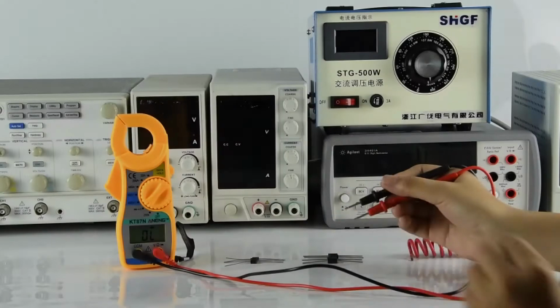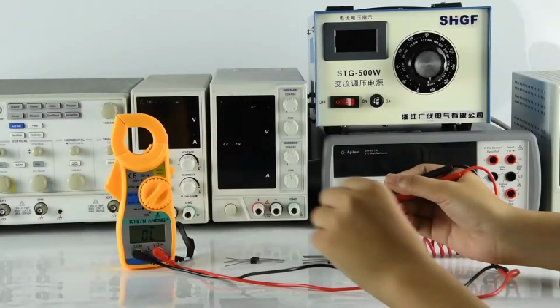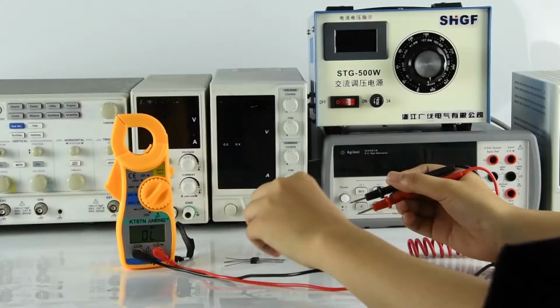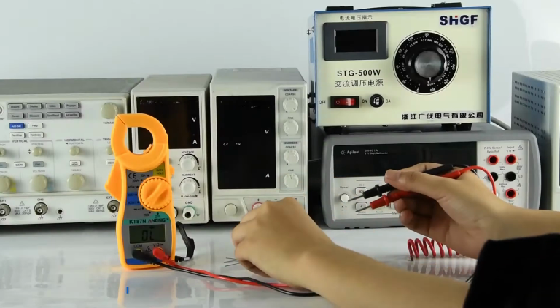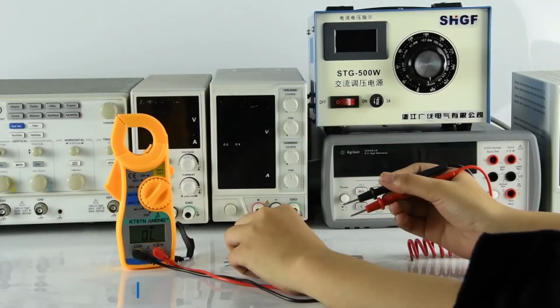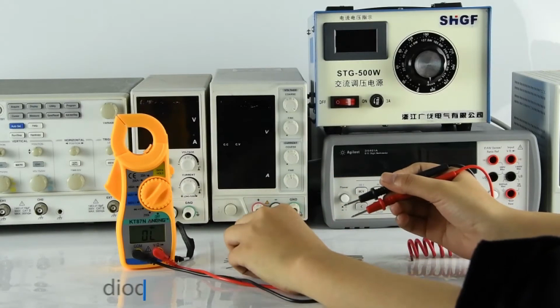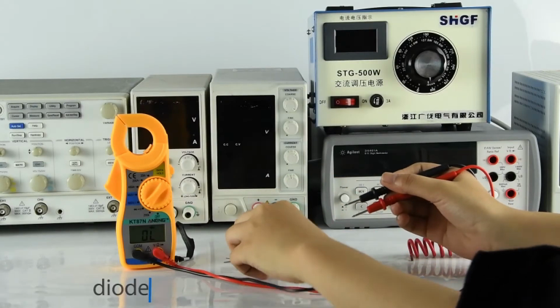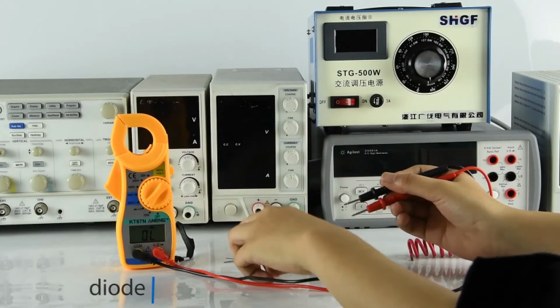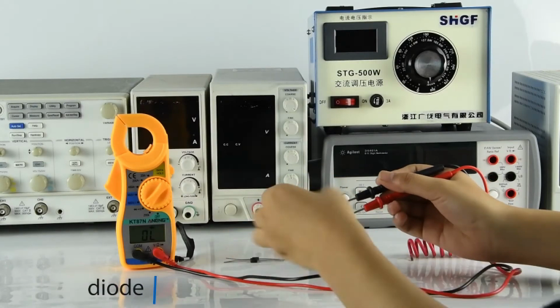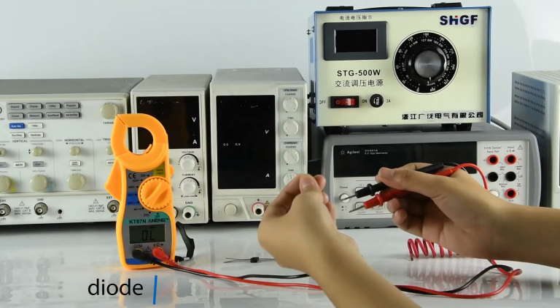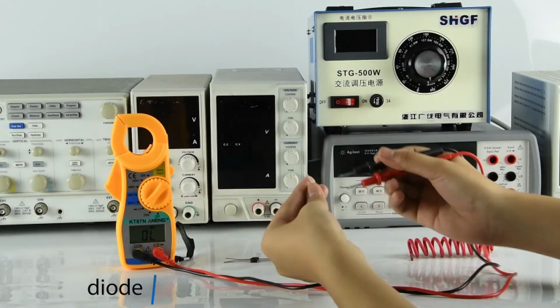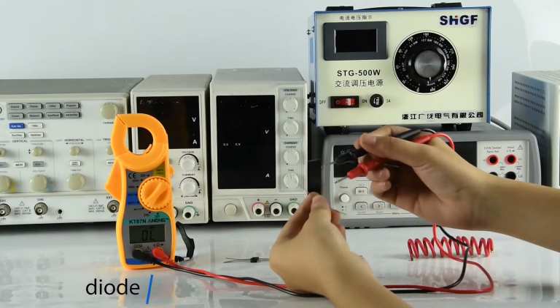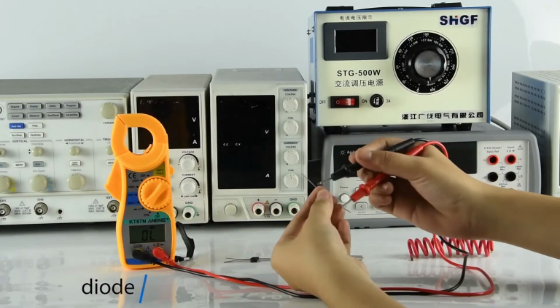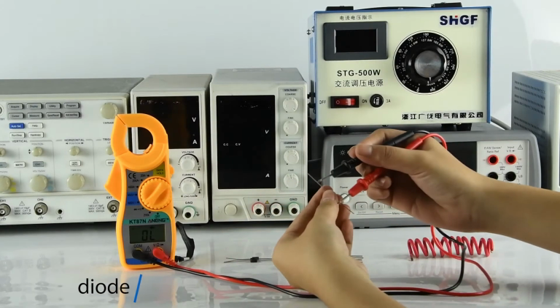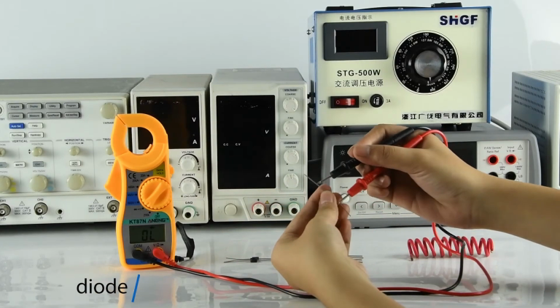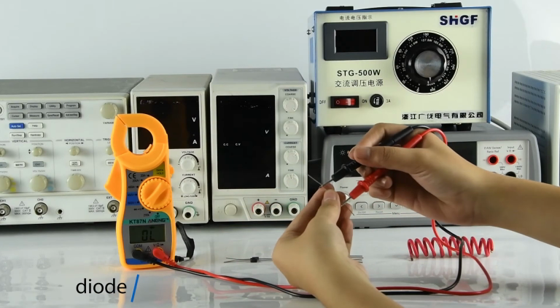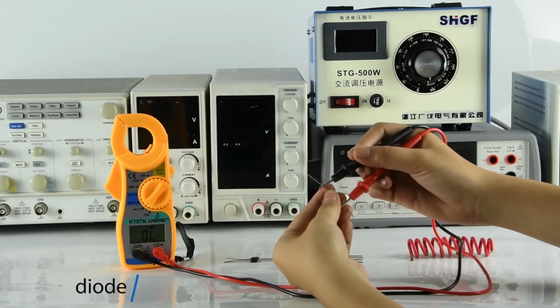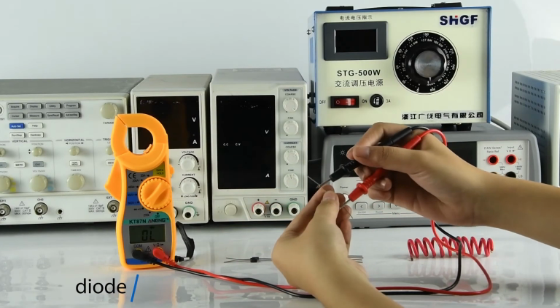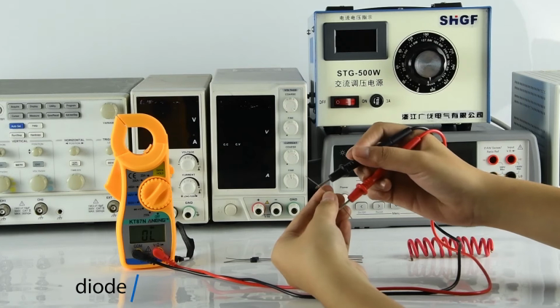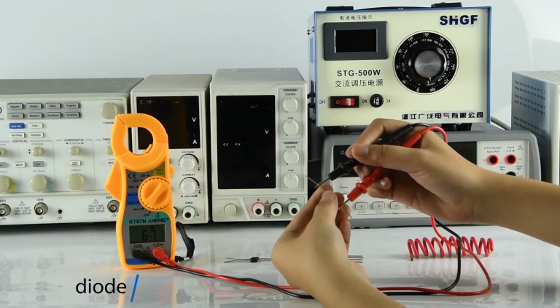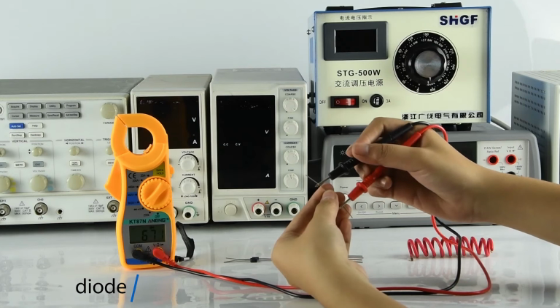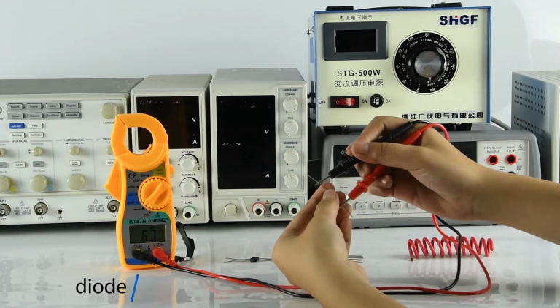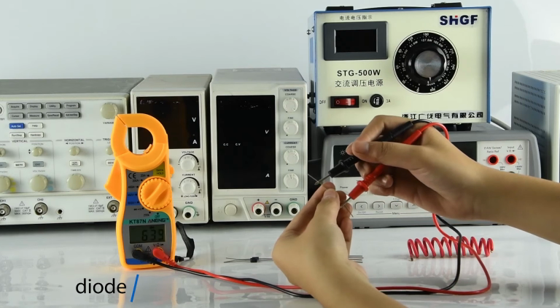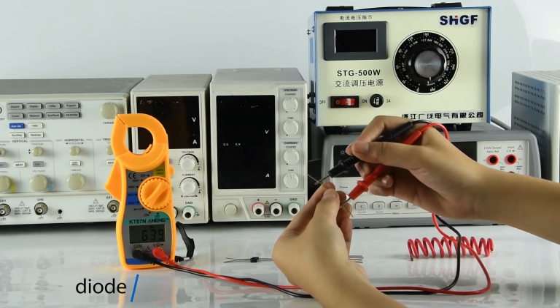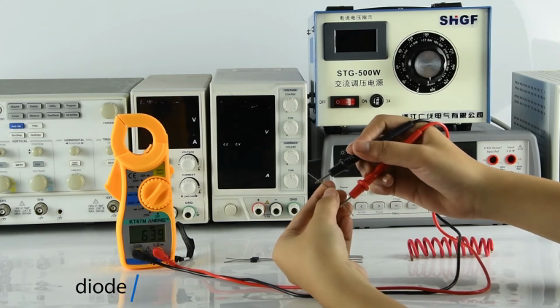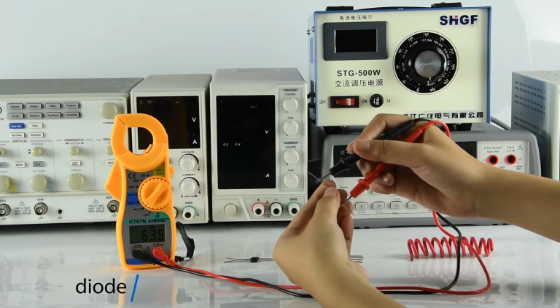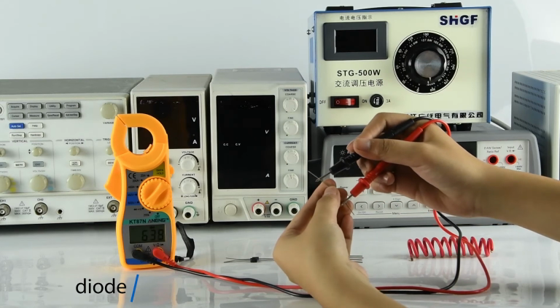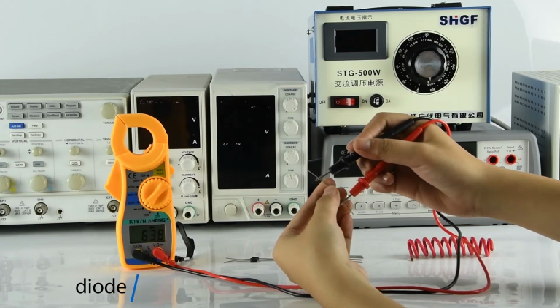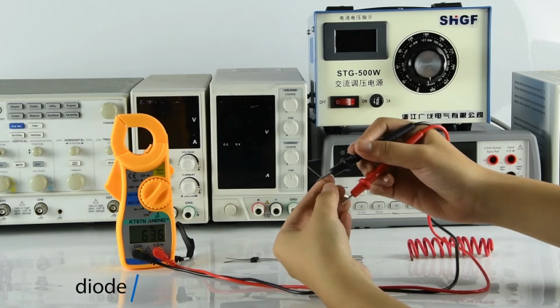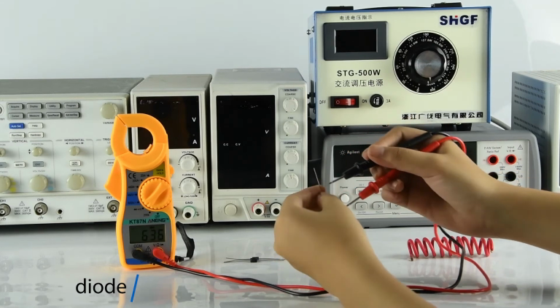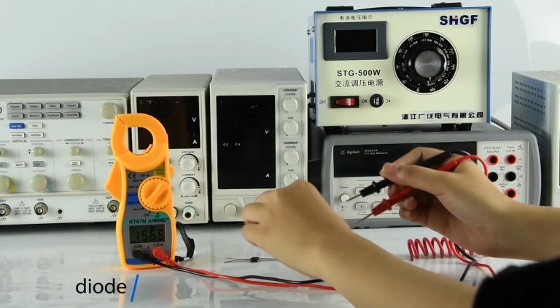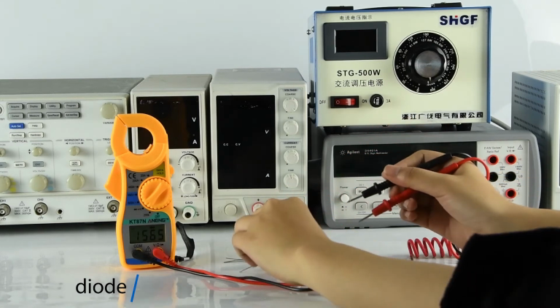Diode measurement, corresponding to the positive and negative poles.